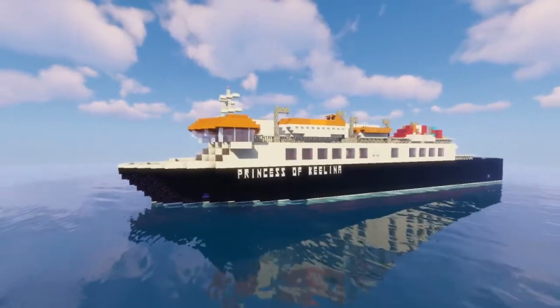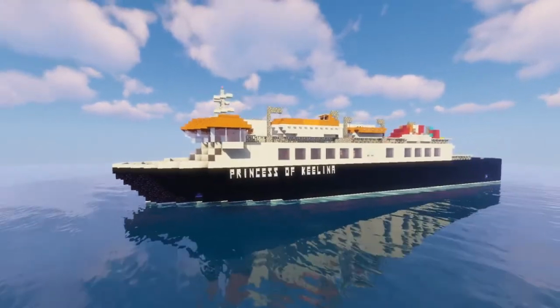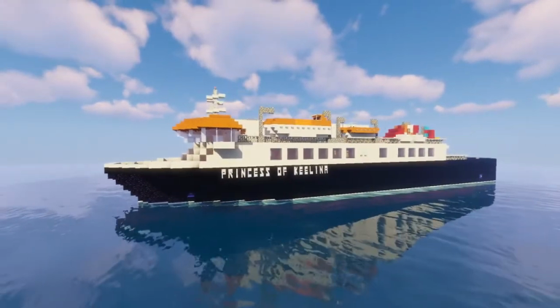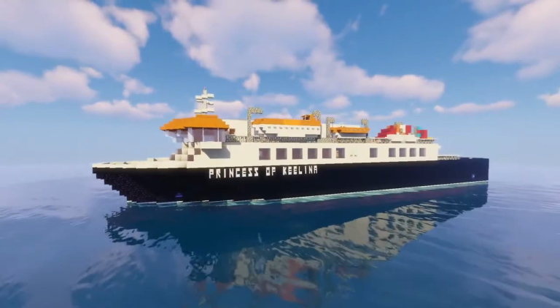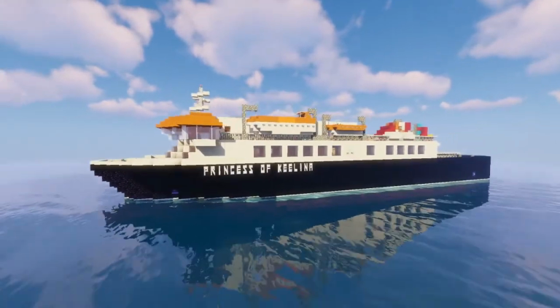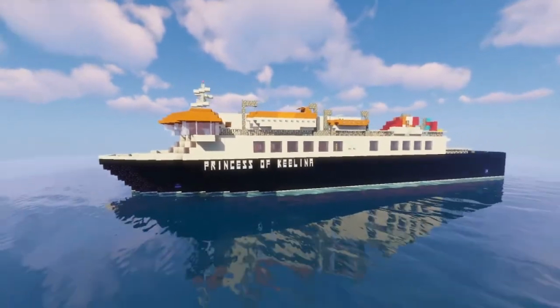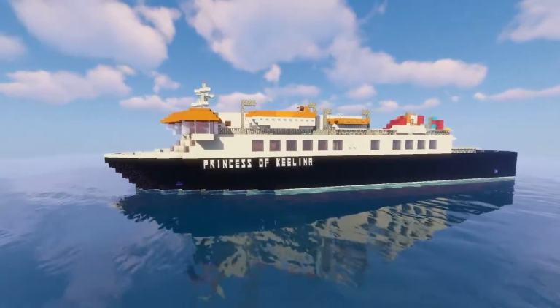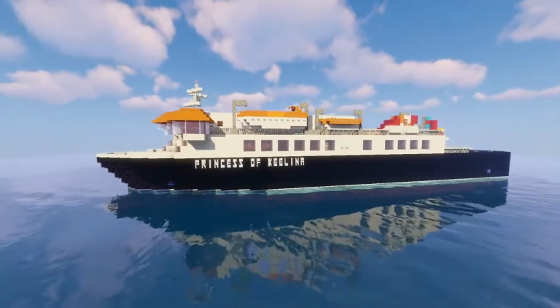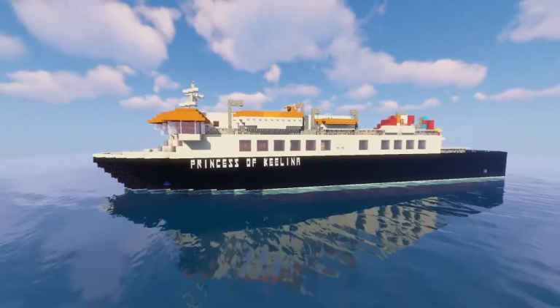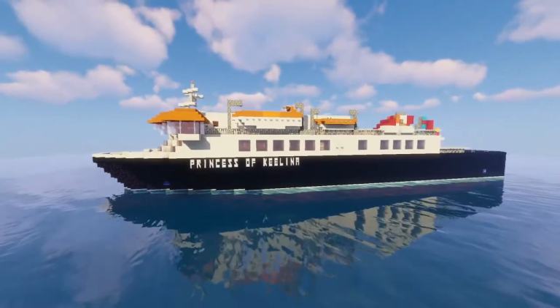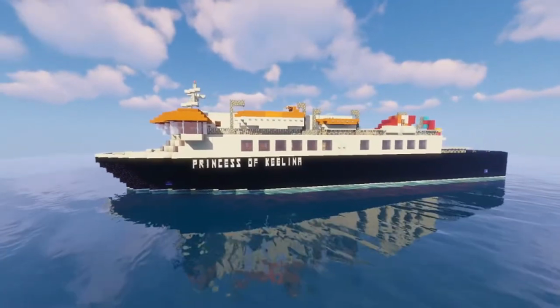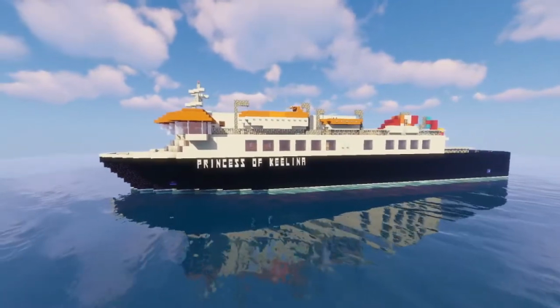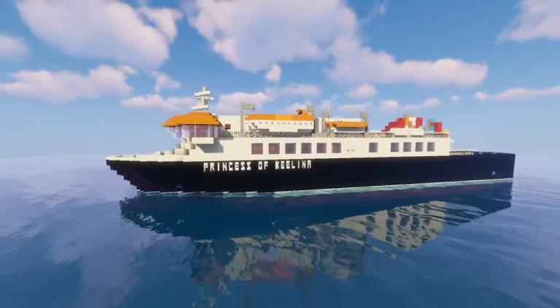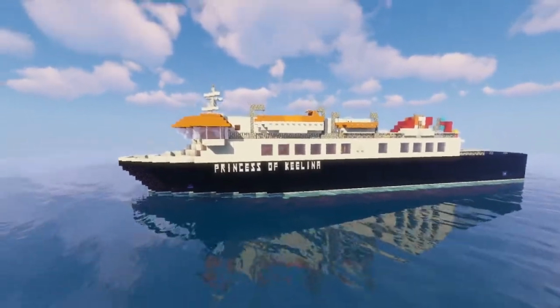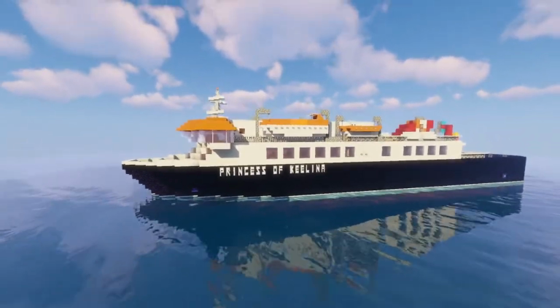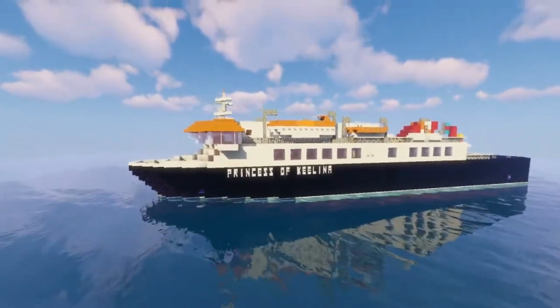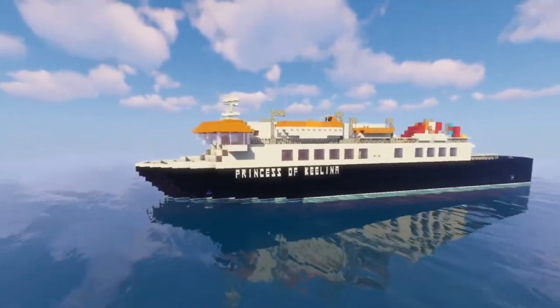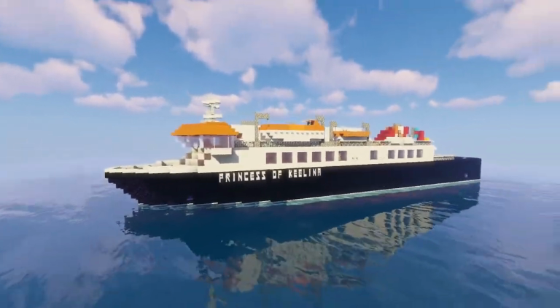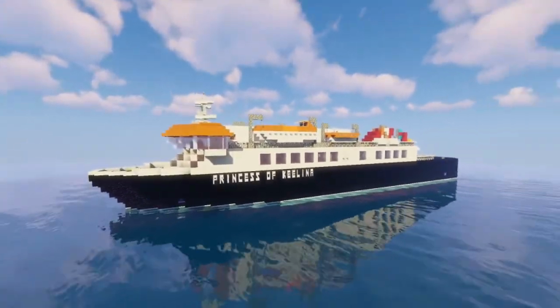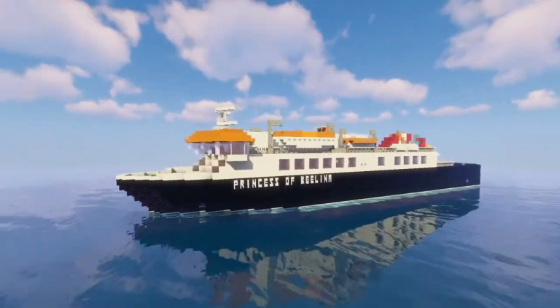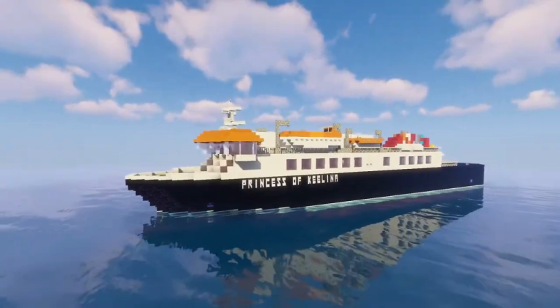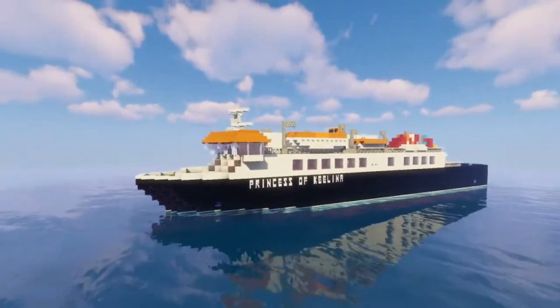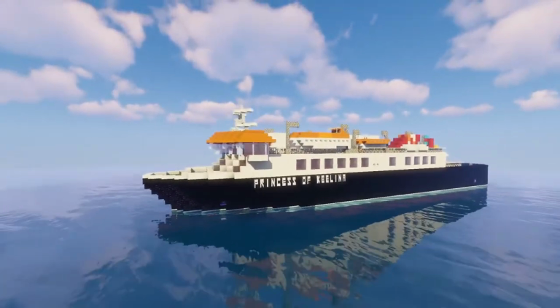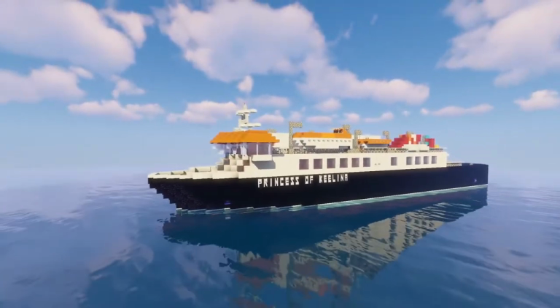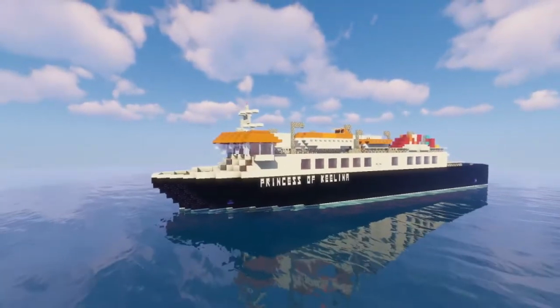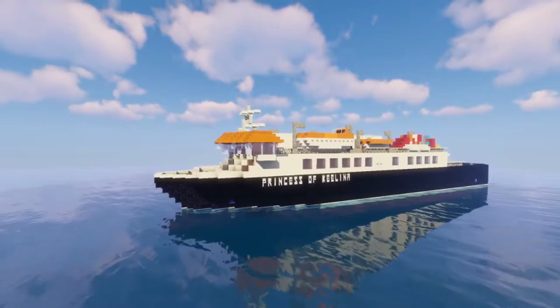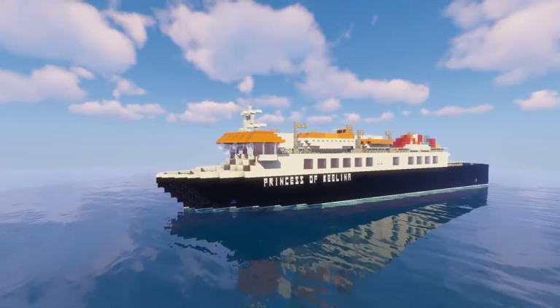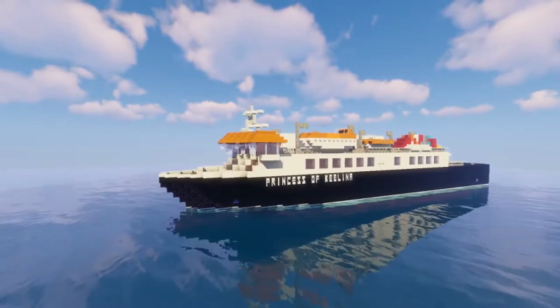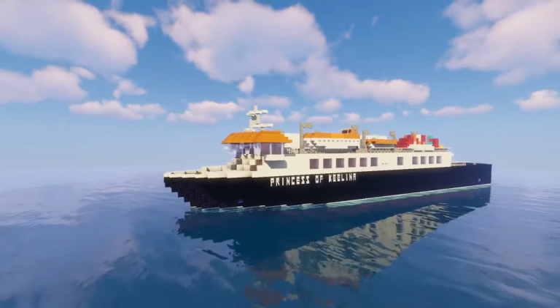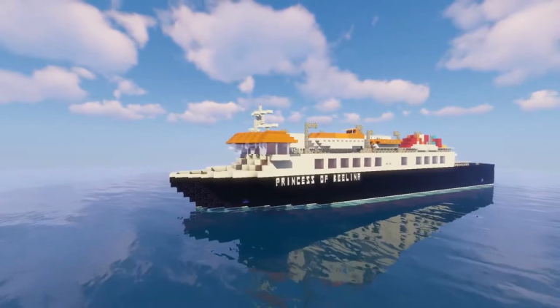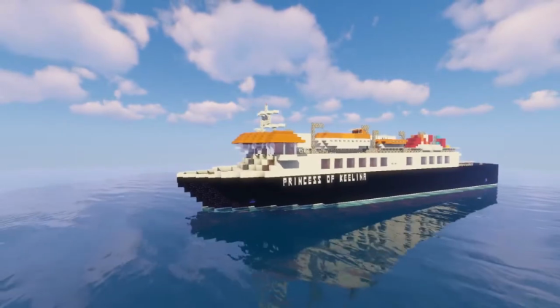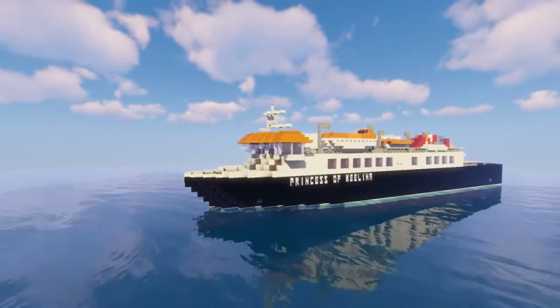A small little ferry. Let me know what else you want to see, and see you another time with a new video.